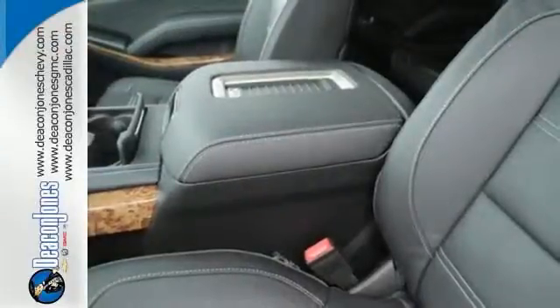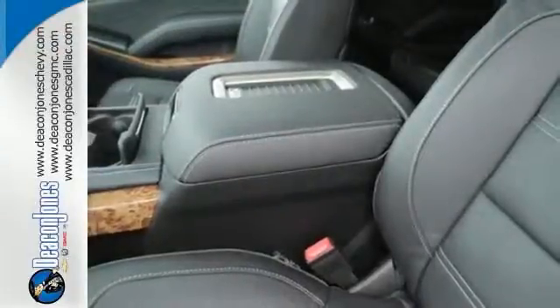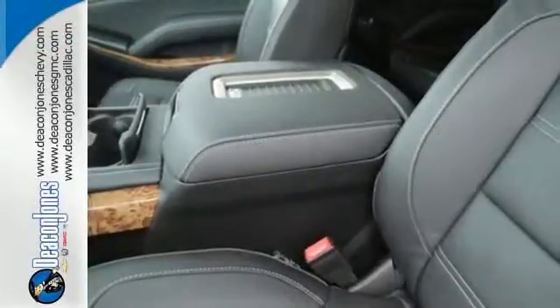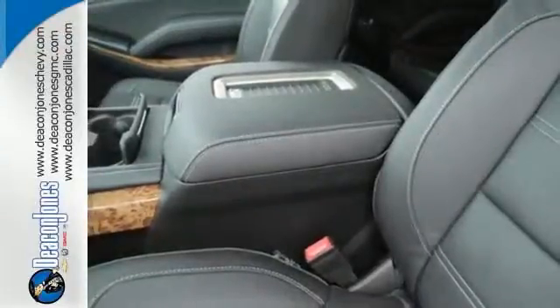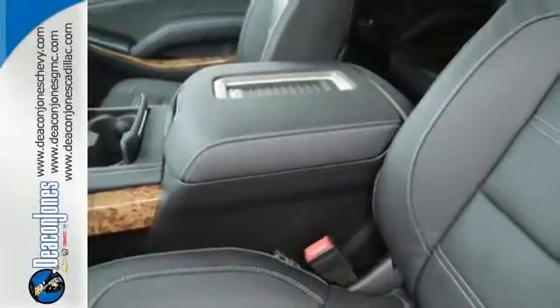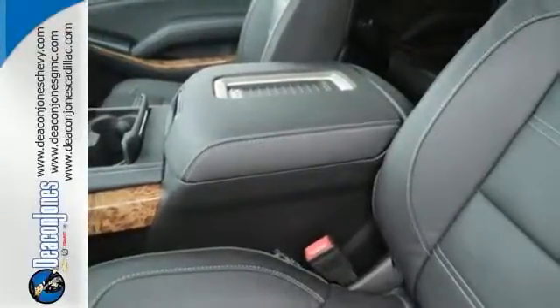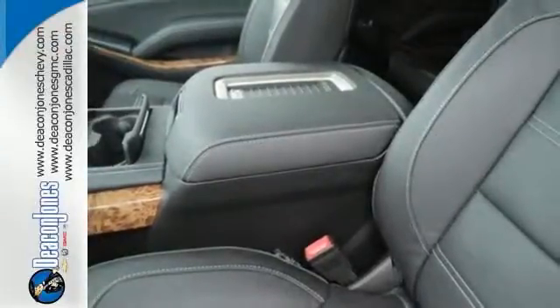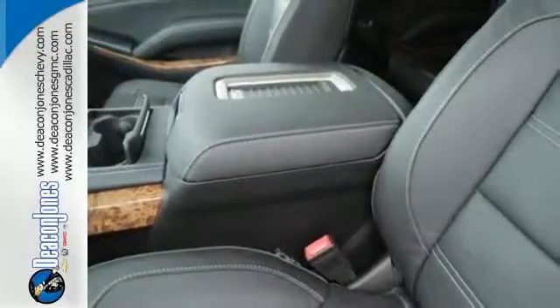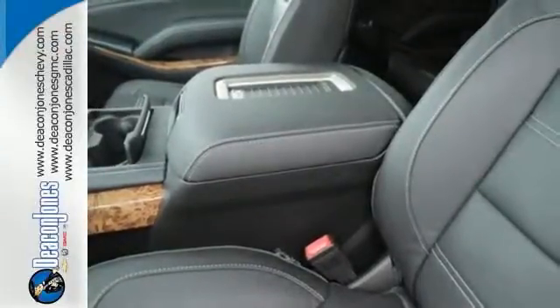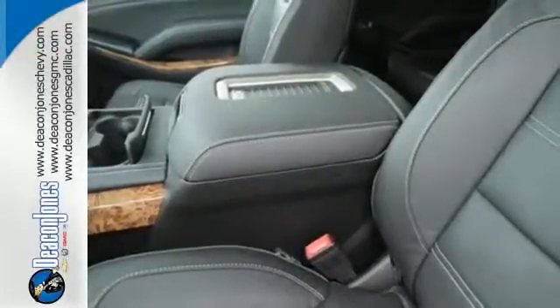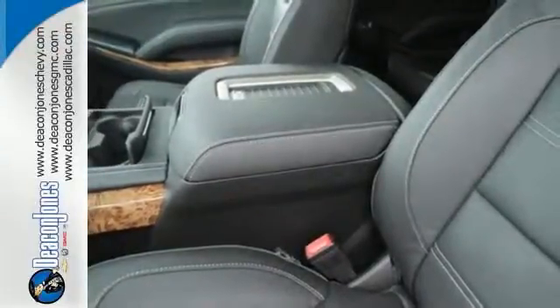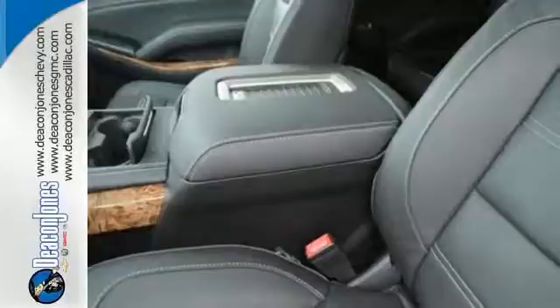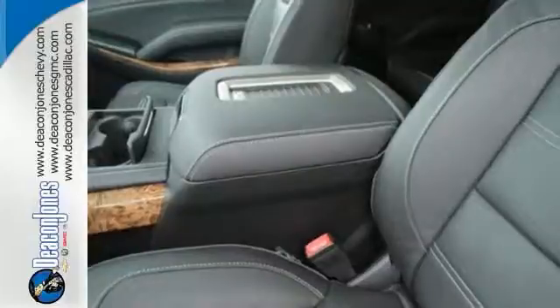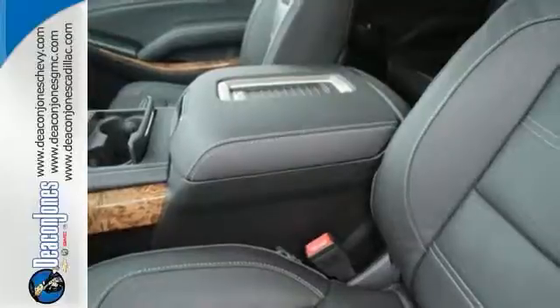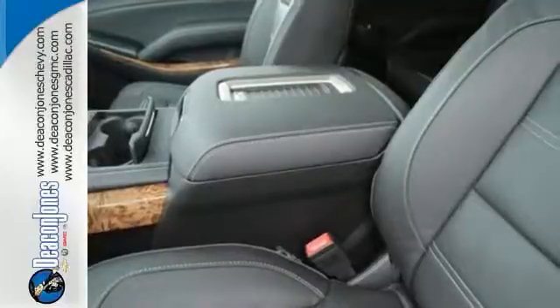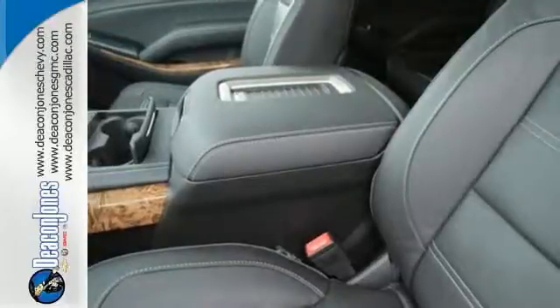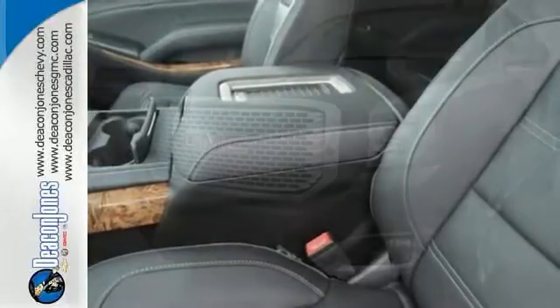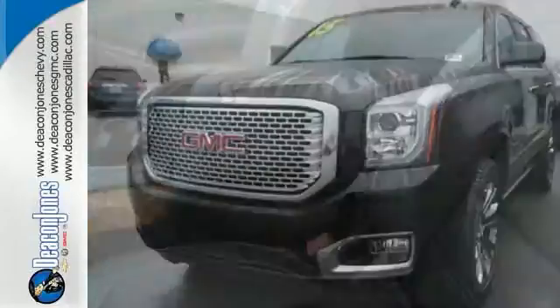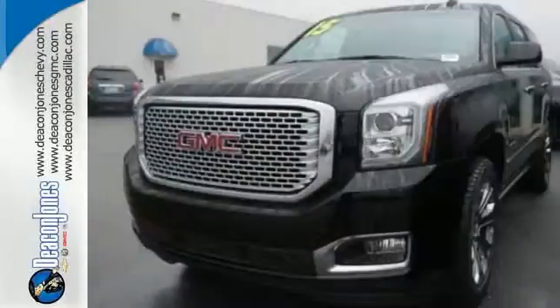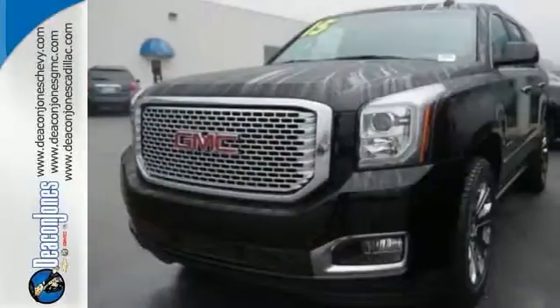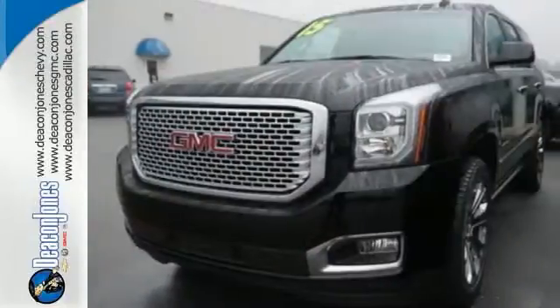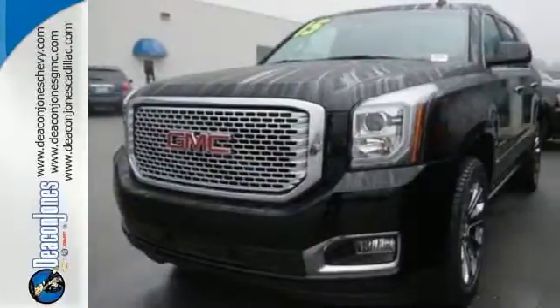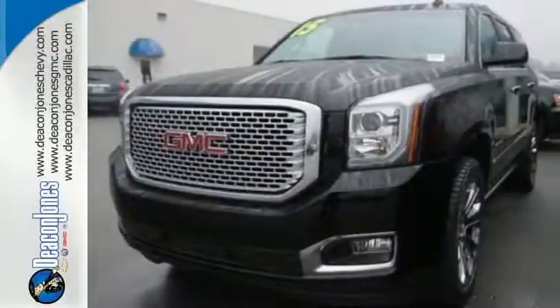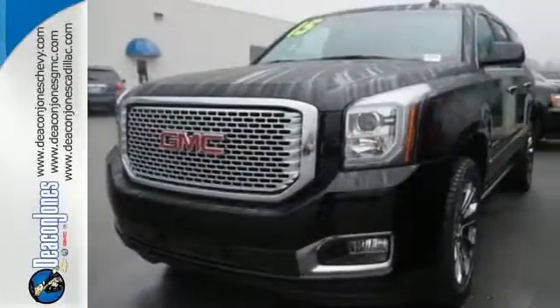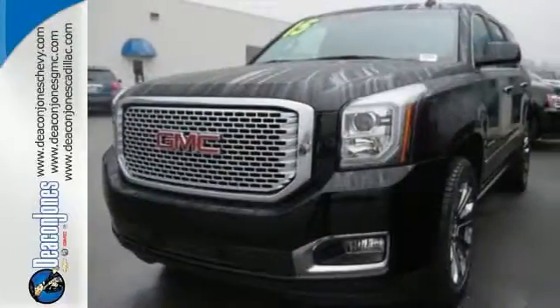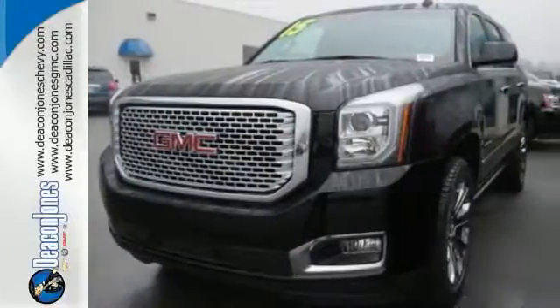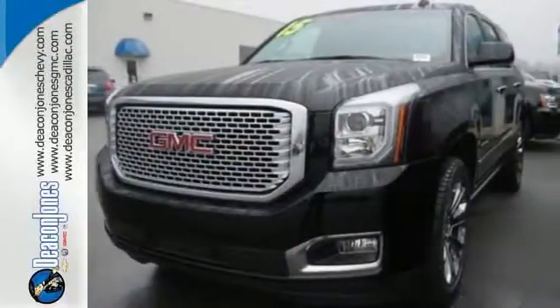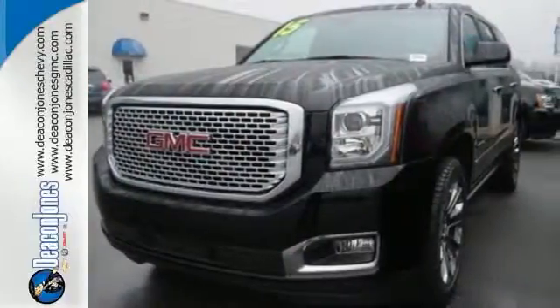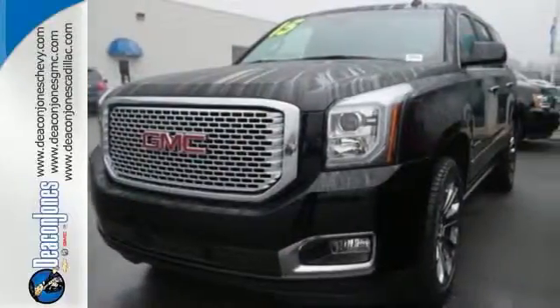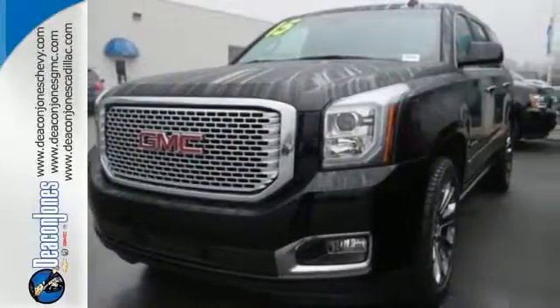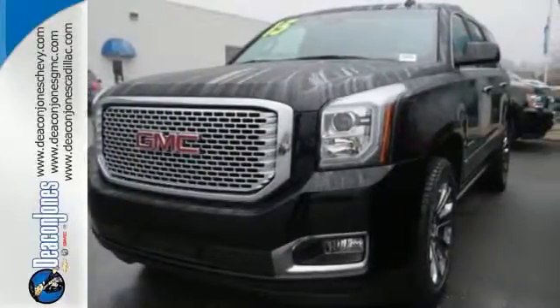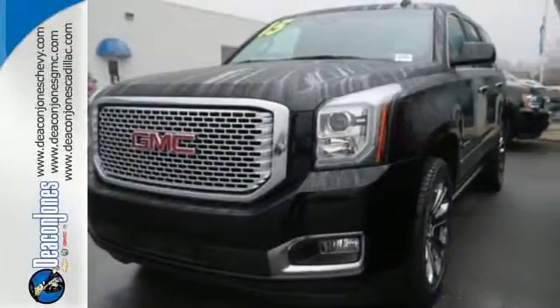Soar above the crowd and take this Yukon Denali for a test drive today, before it's too late.